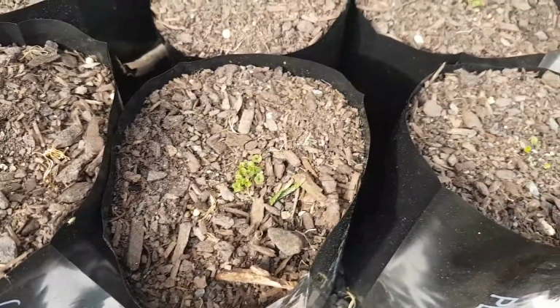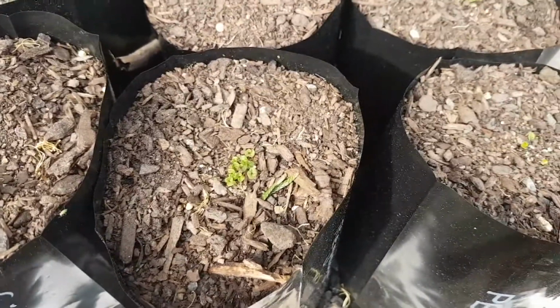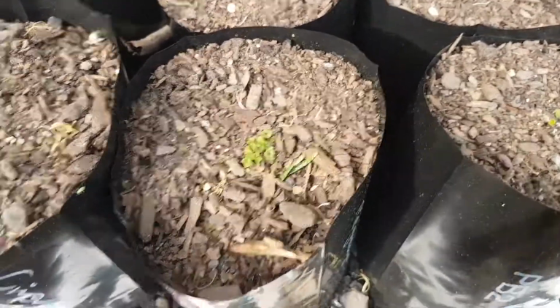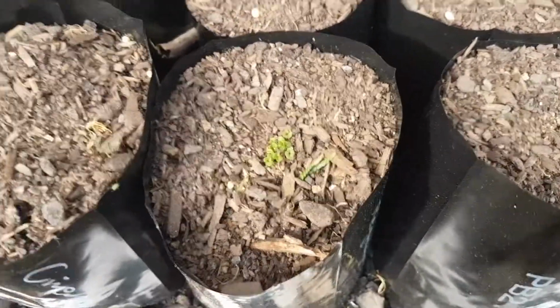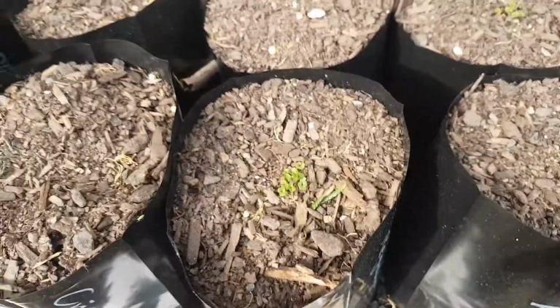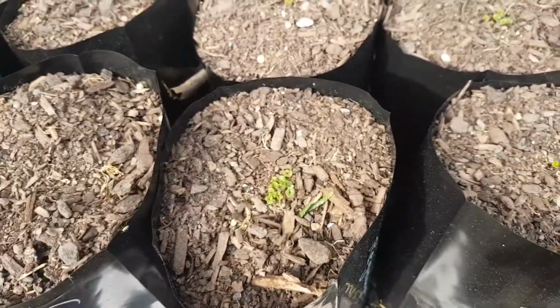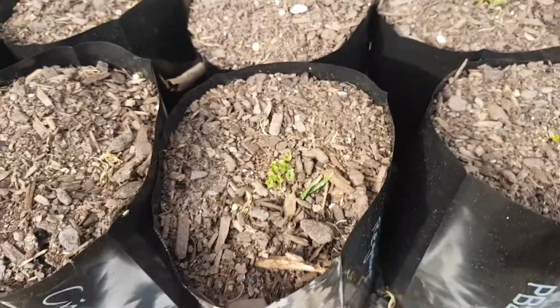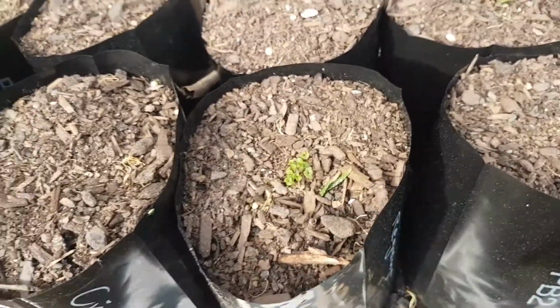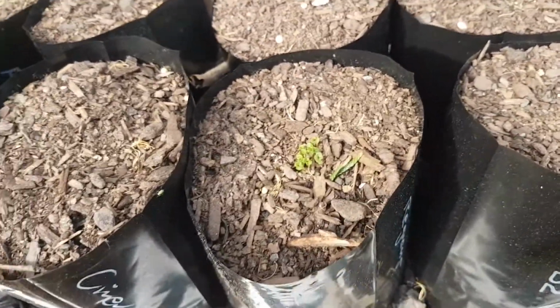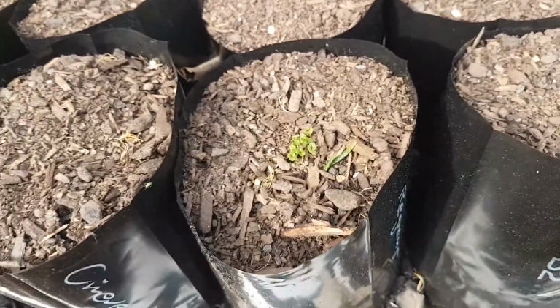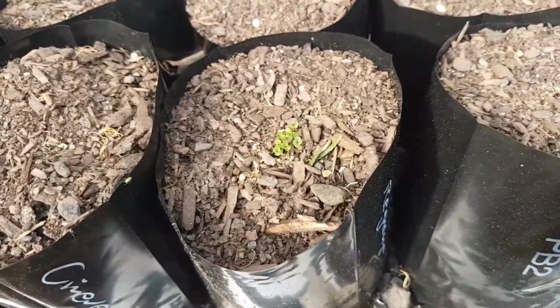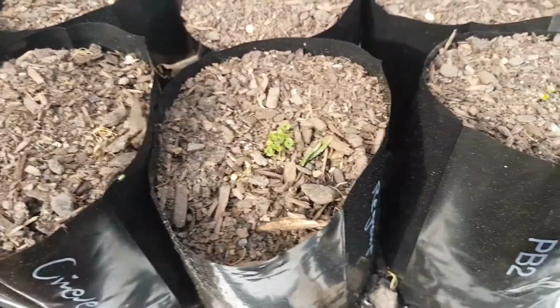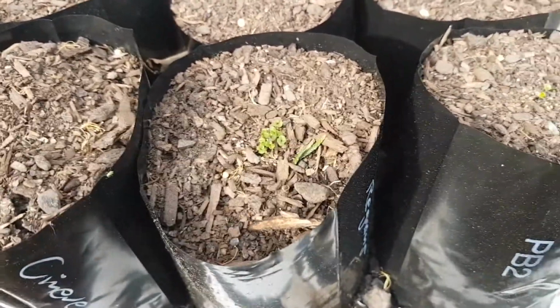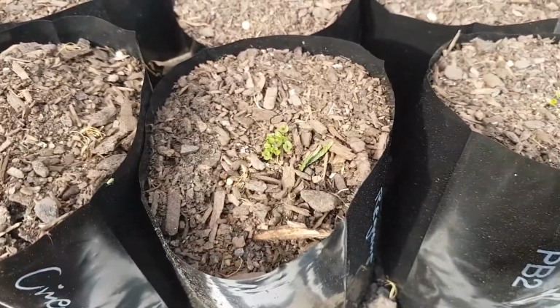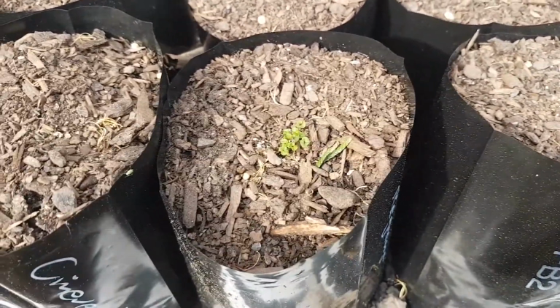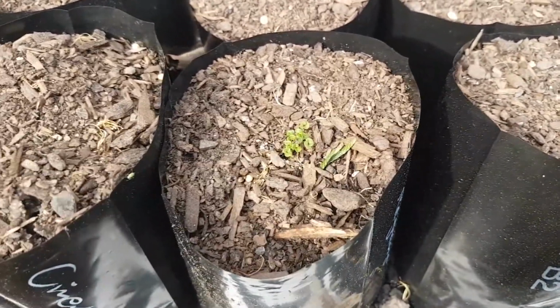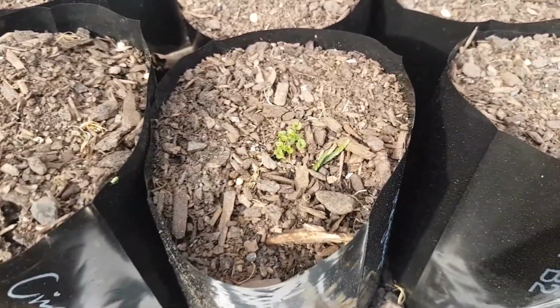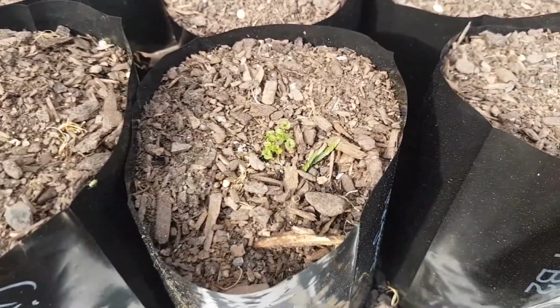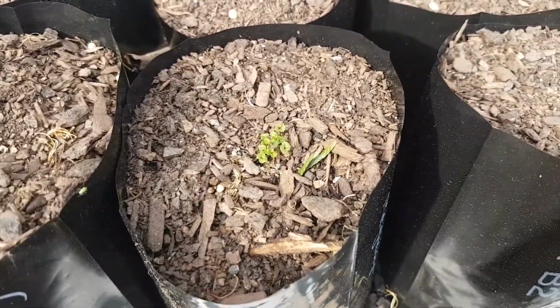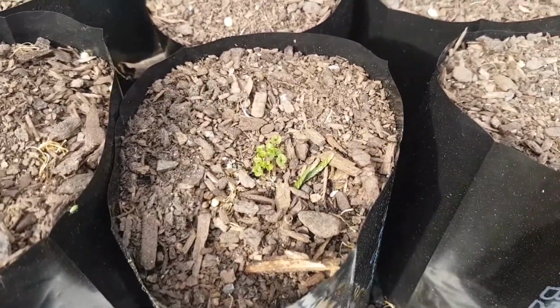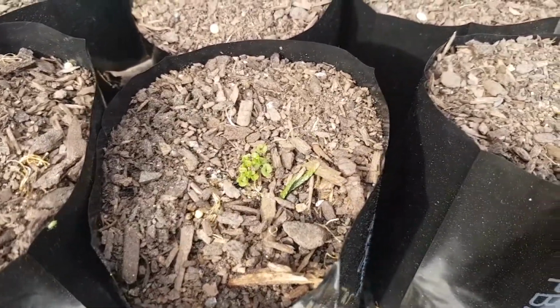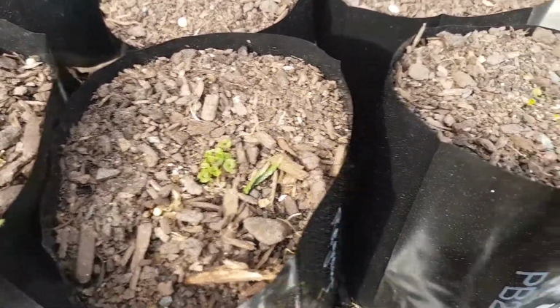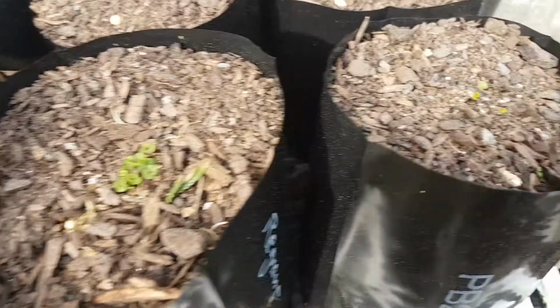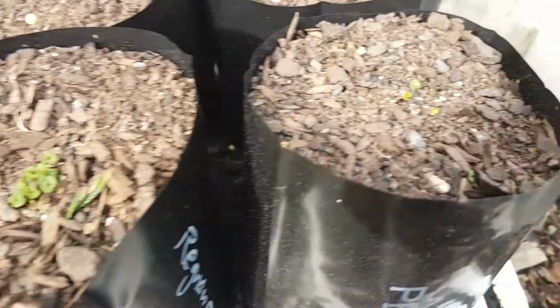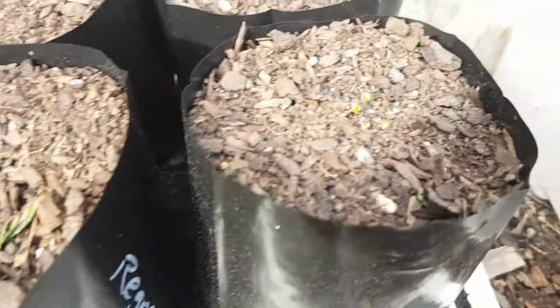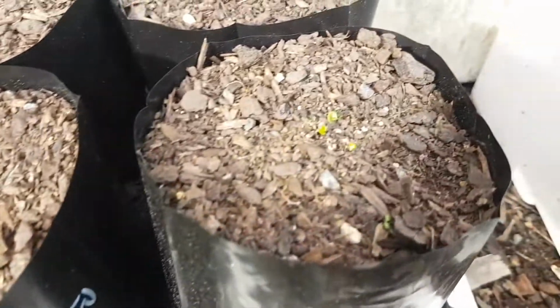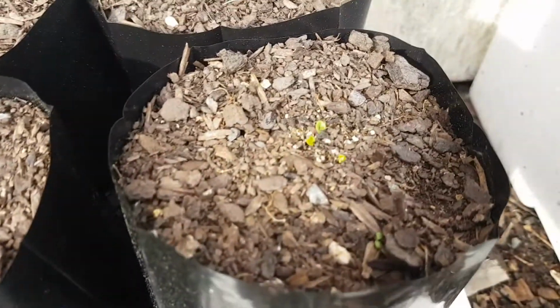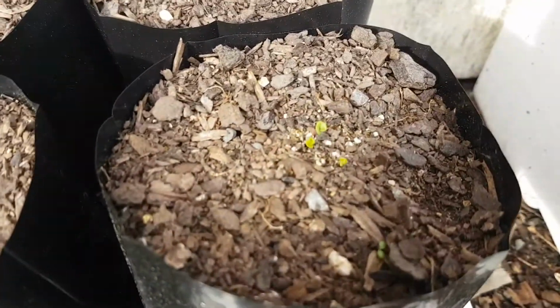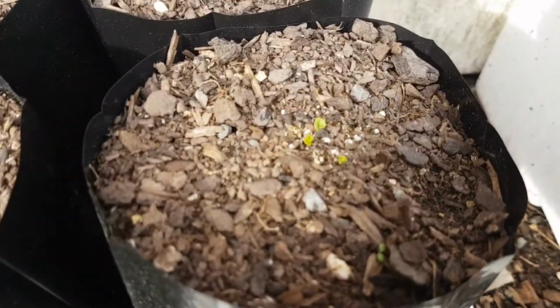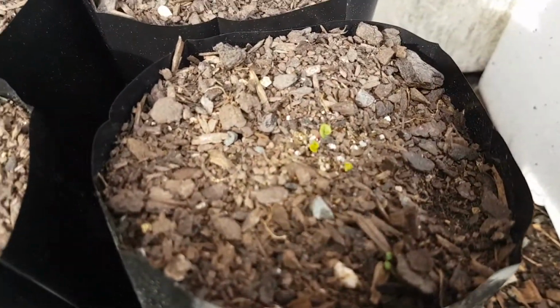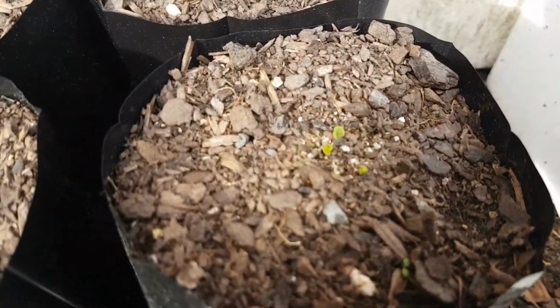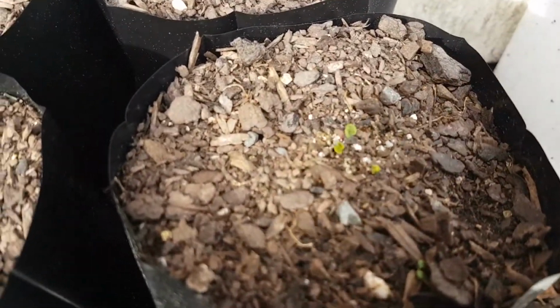I'll make sure these seedlings are in direct sun for at least half the day, and keep them moist.